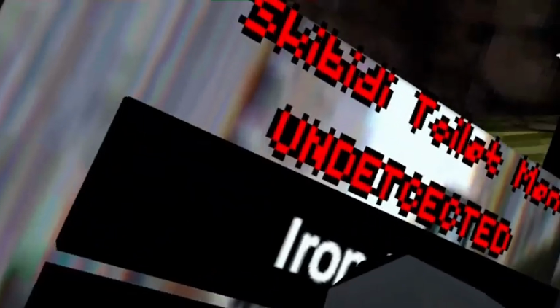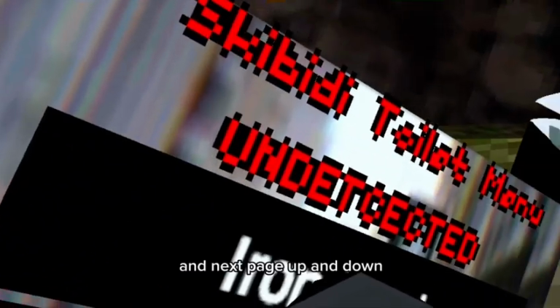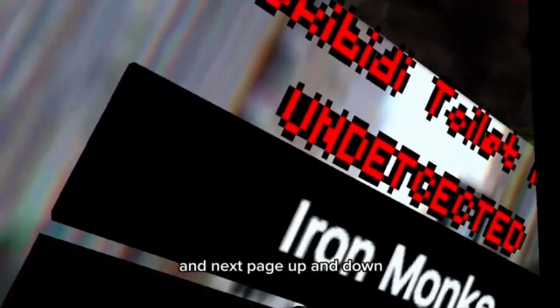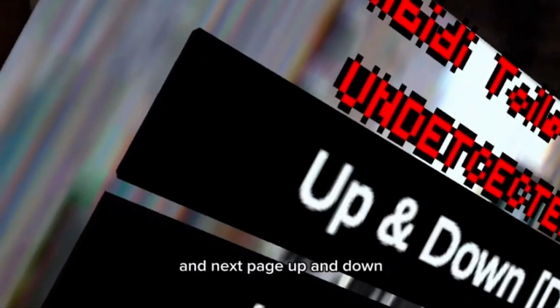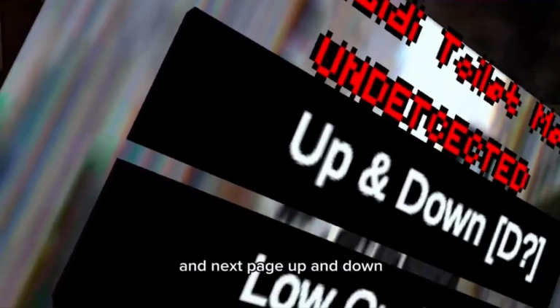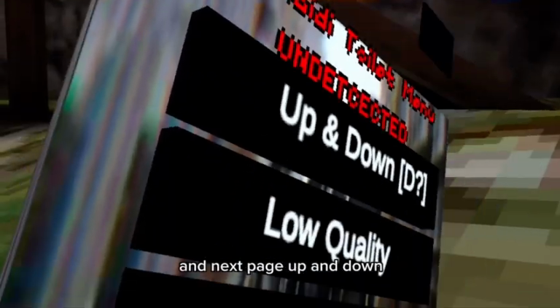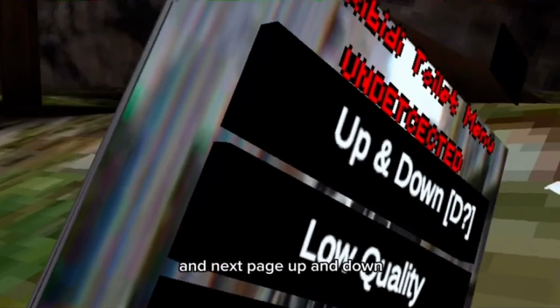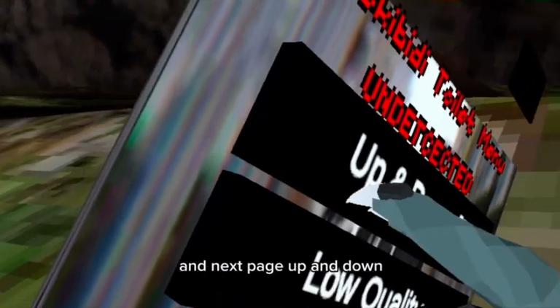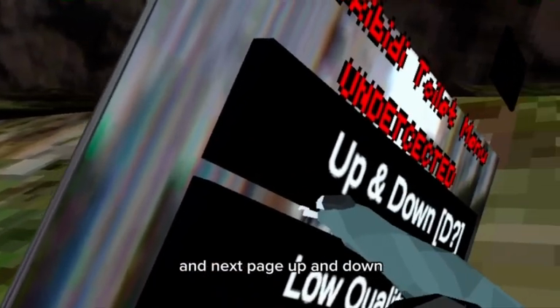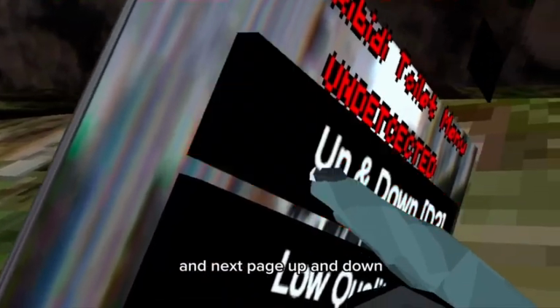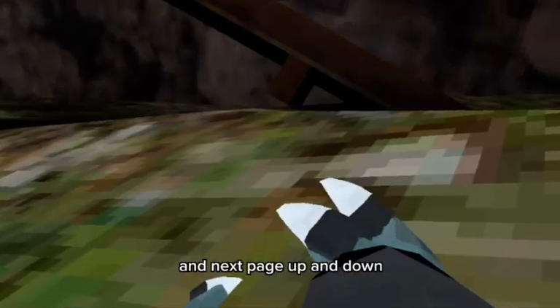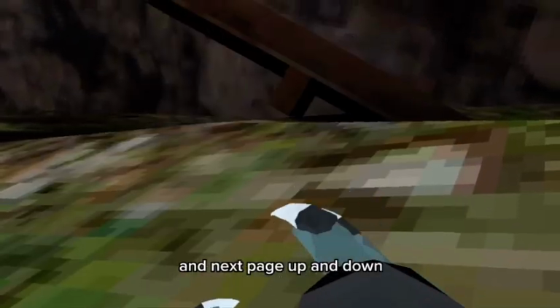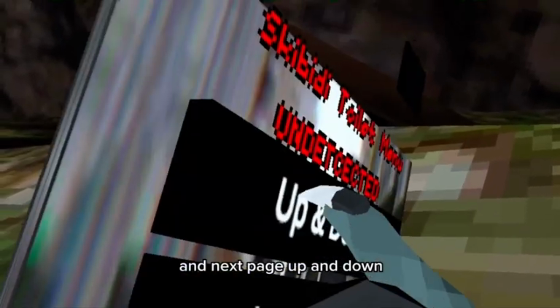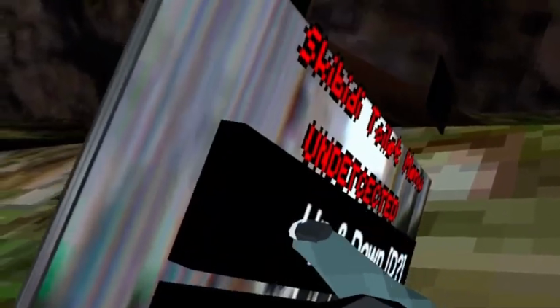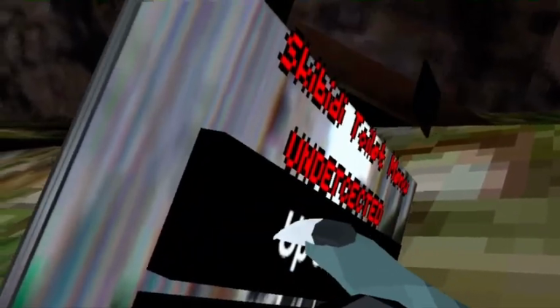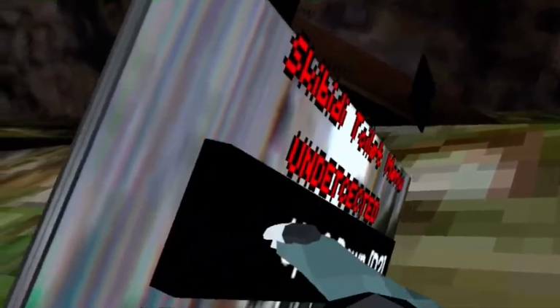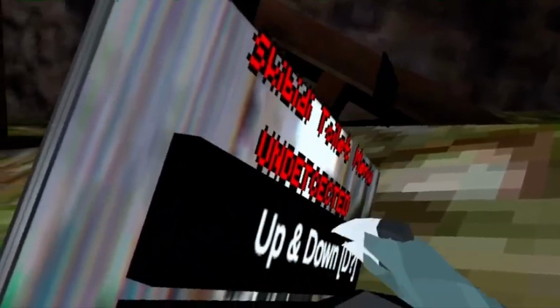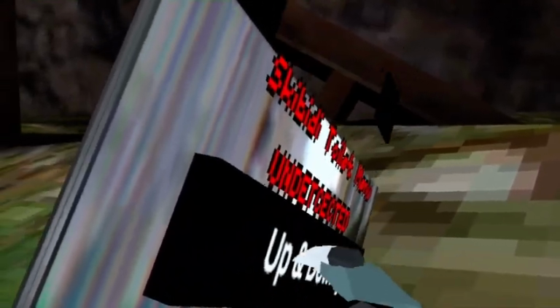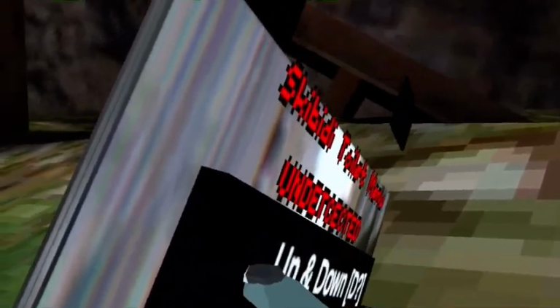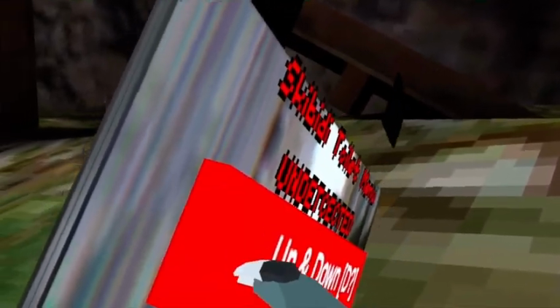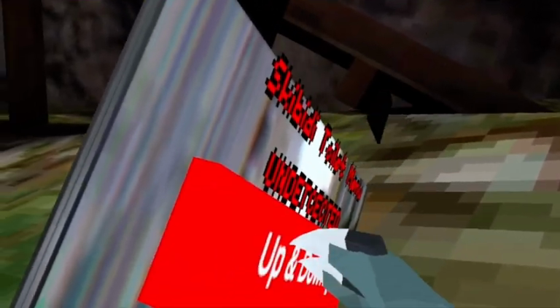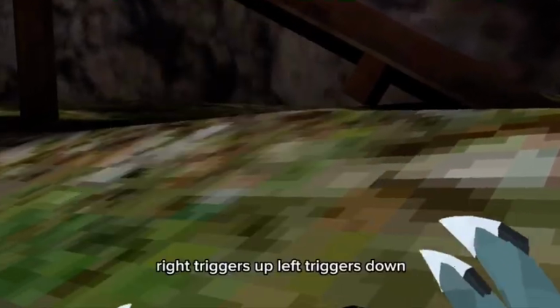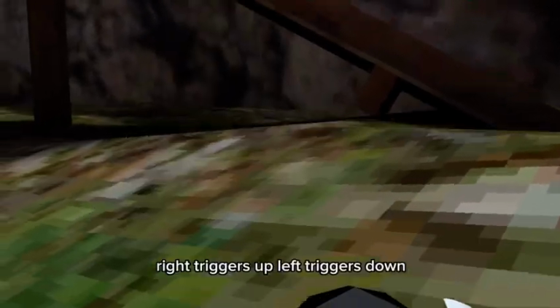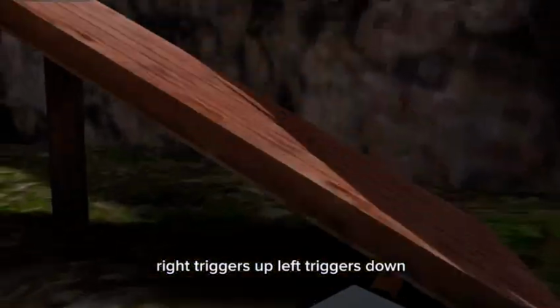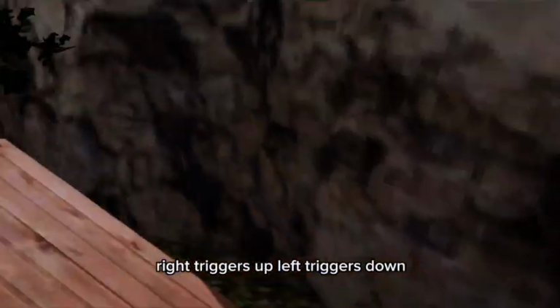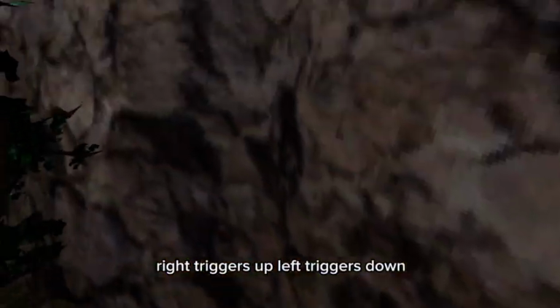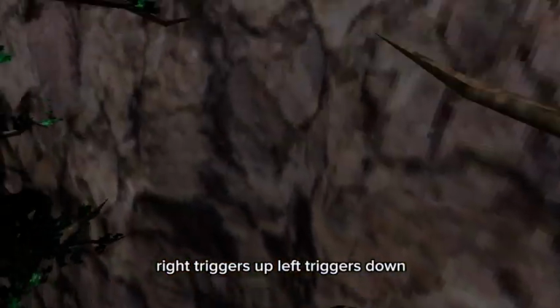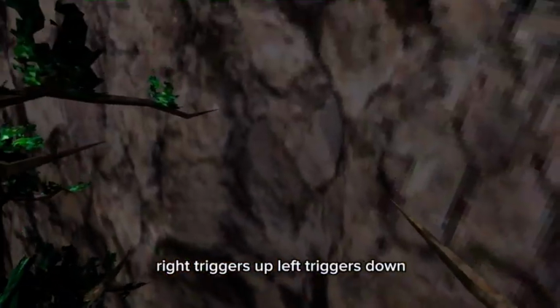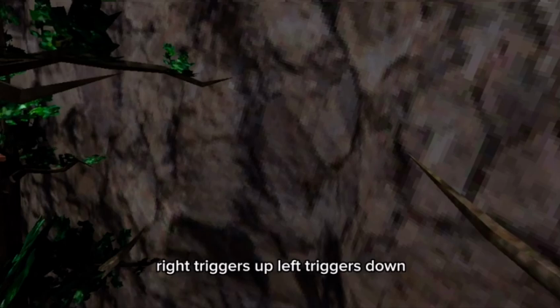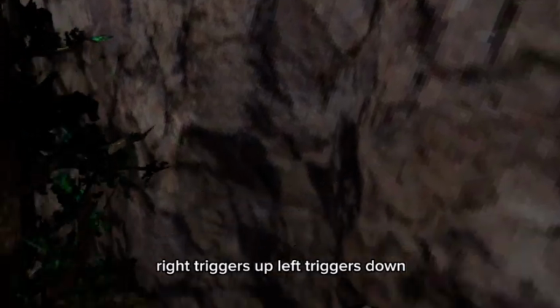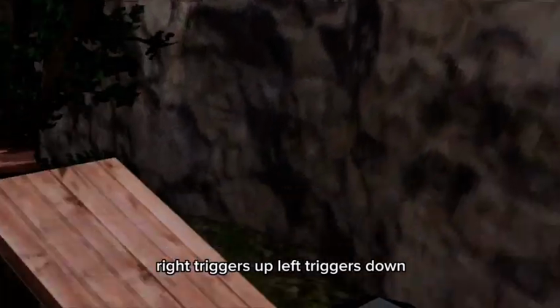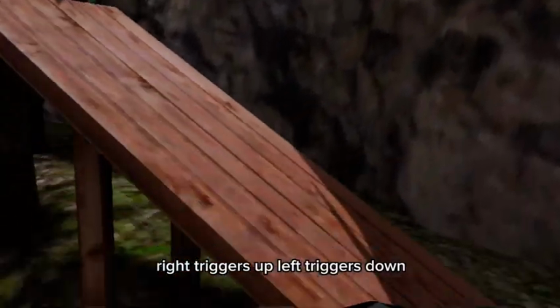The next page: up and down — right trigger is up, left trigger is down.